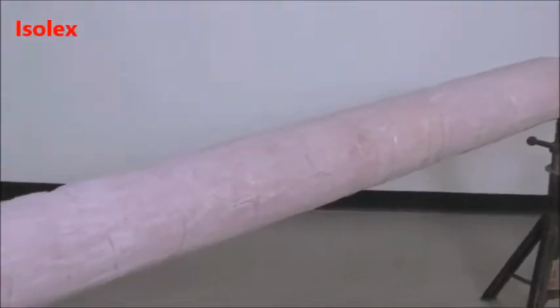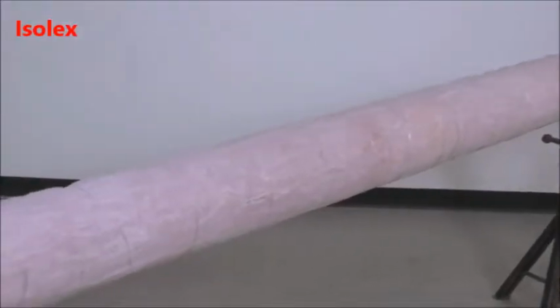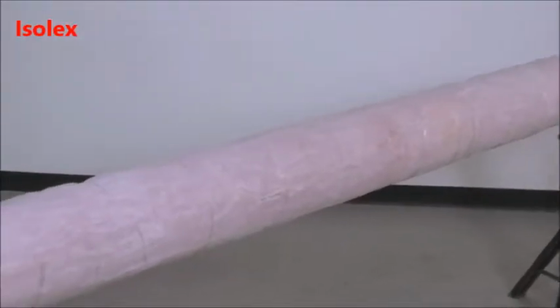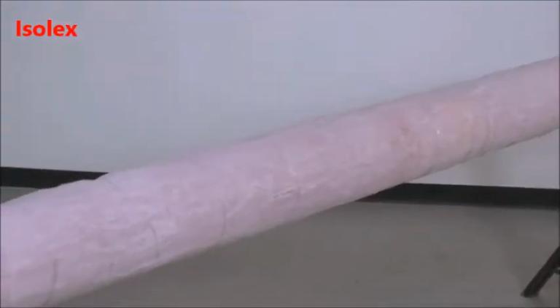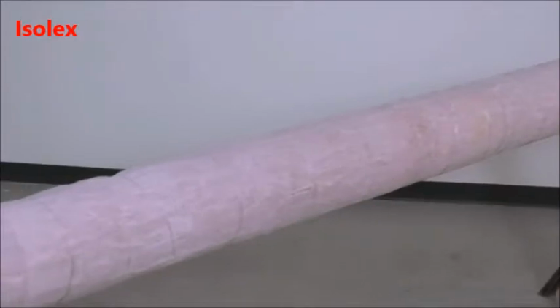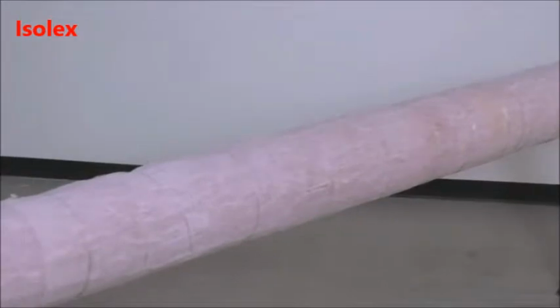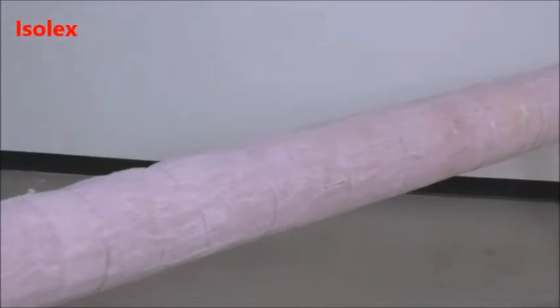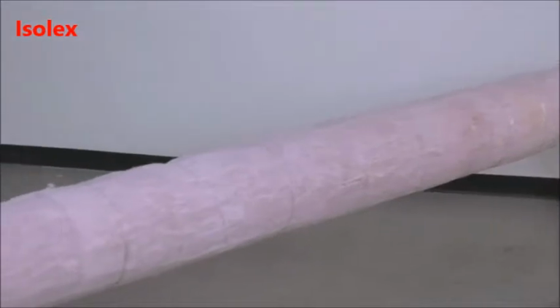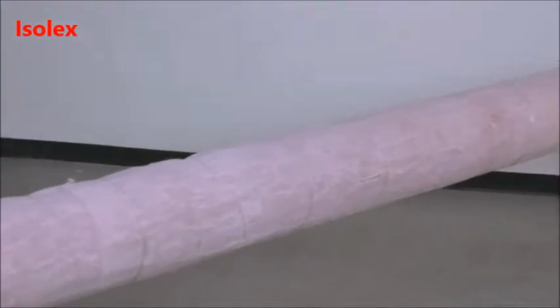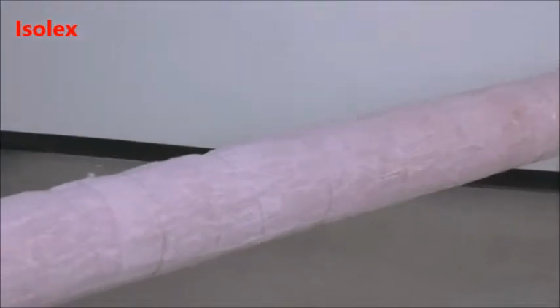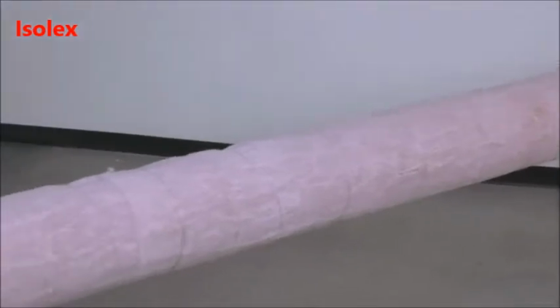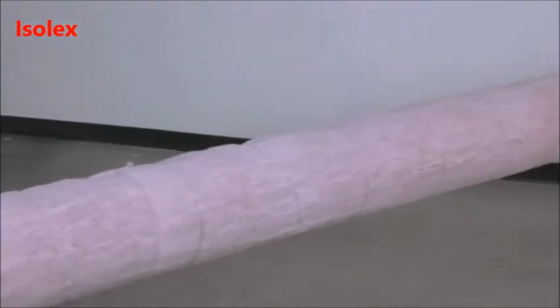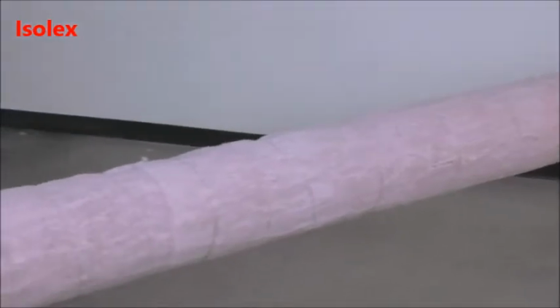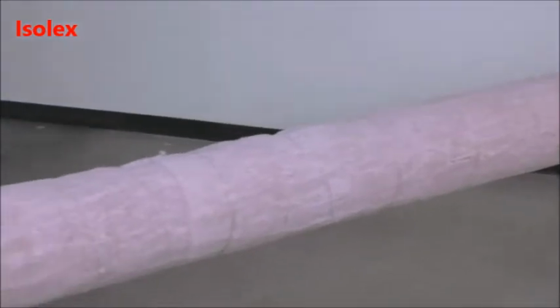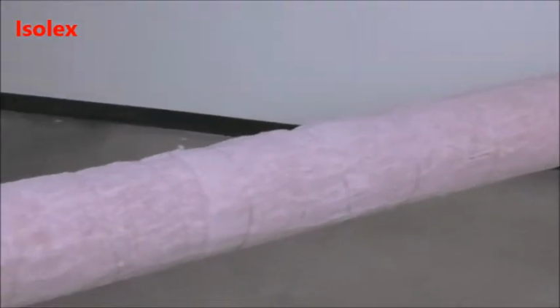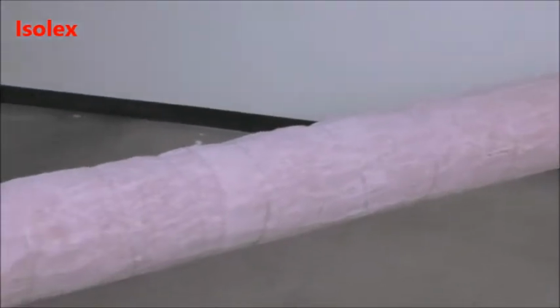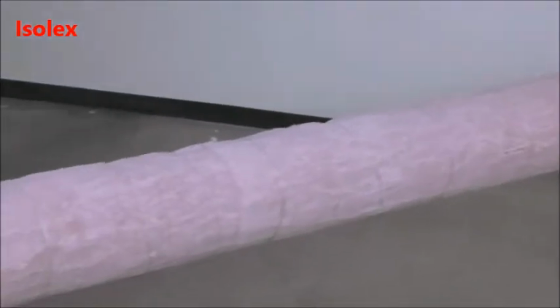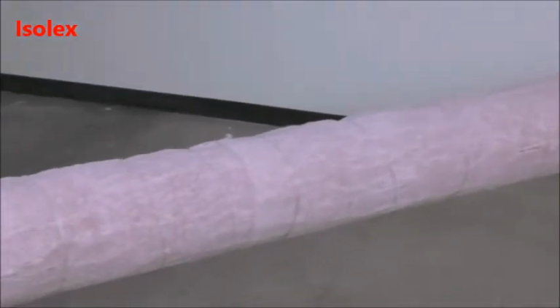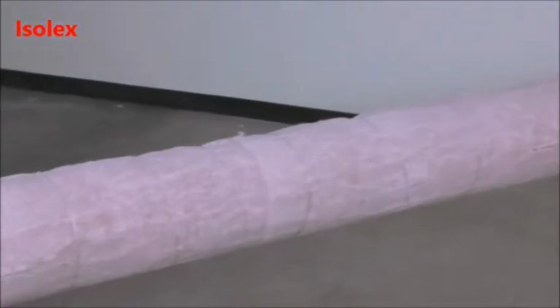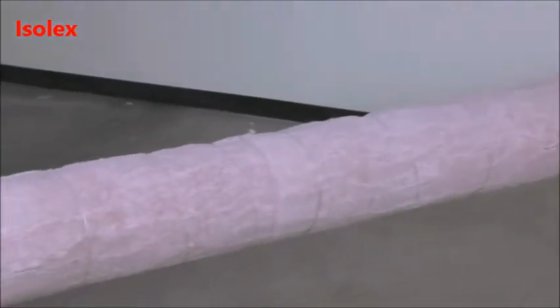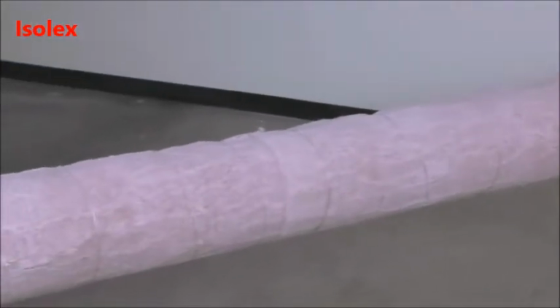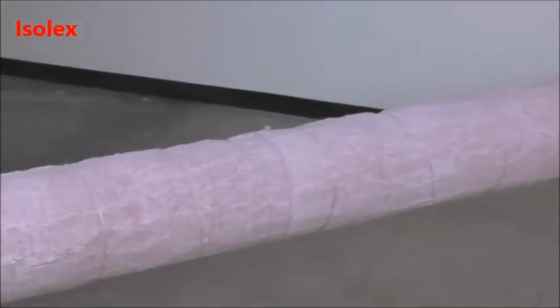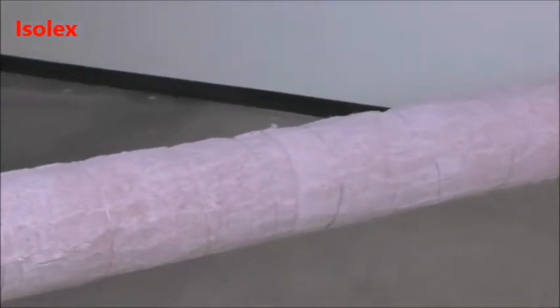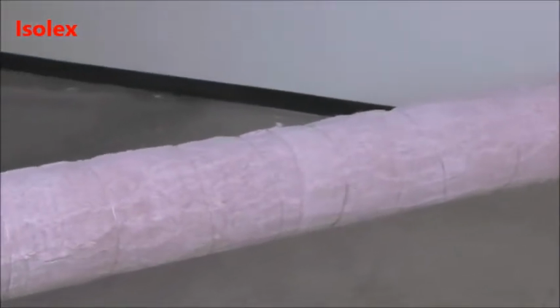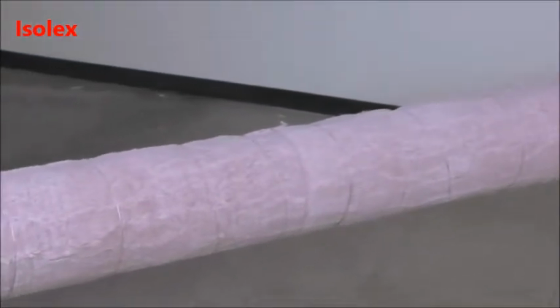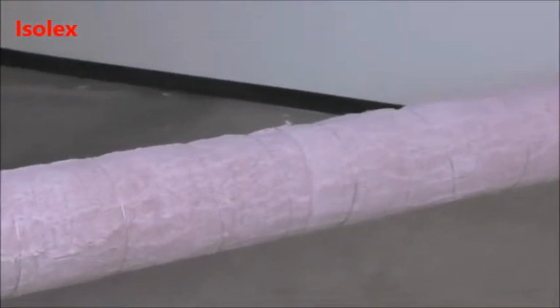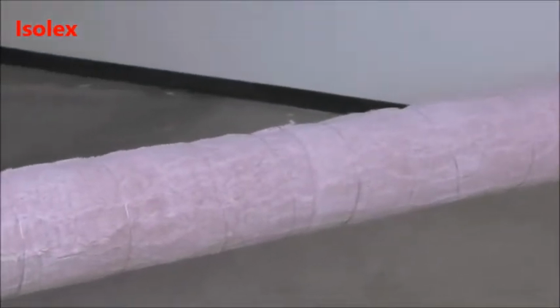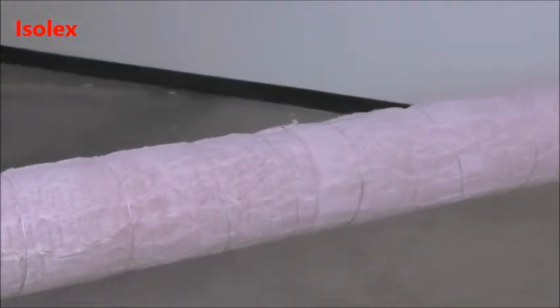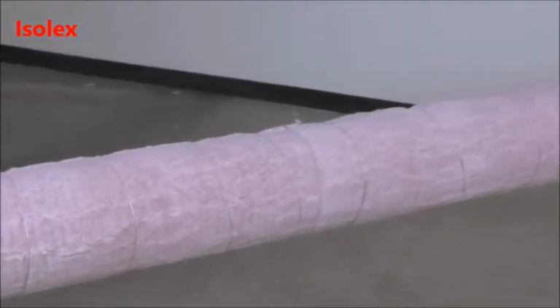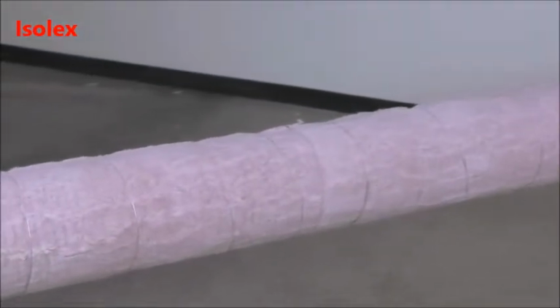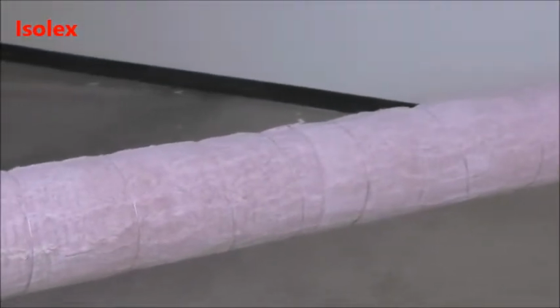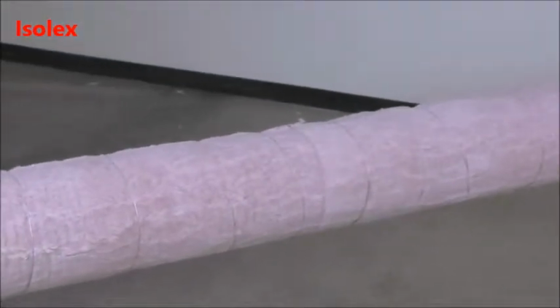Now let's walk through the steps involved in getting to a completed pipe section like this one.